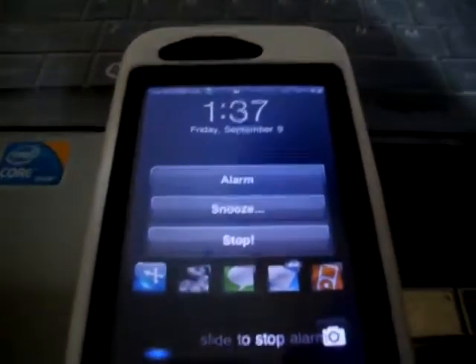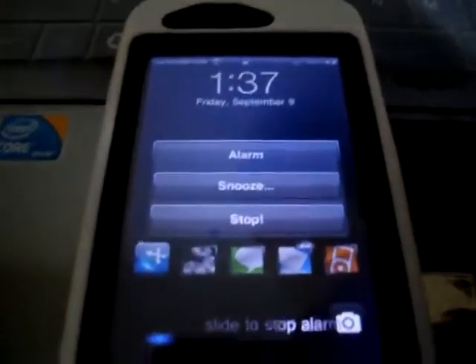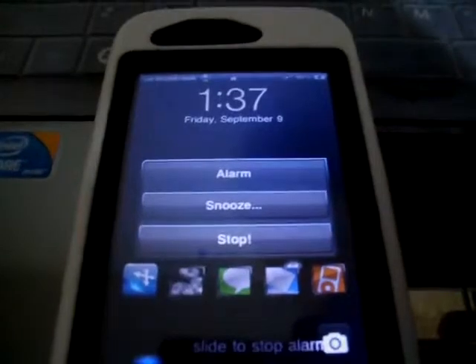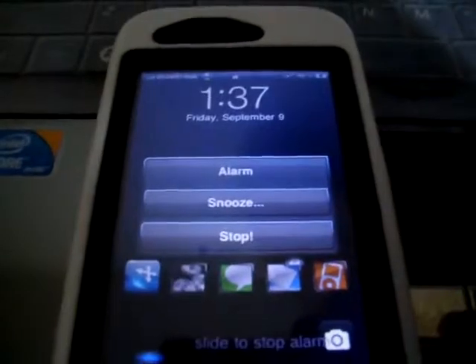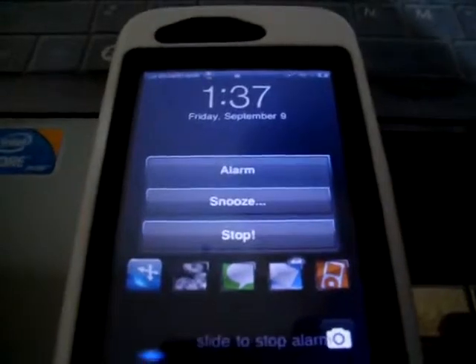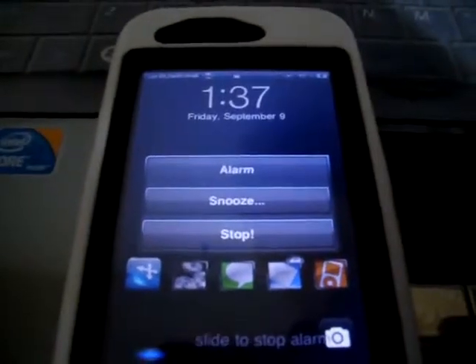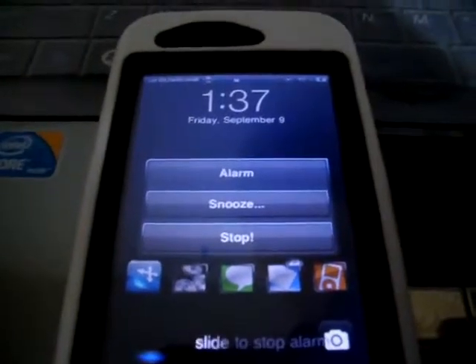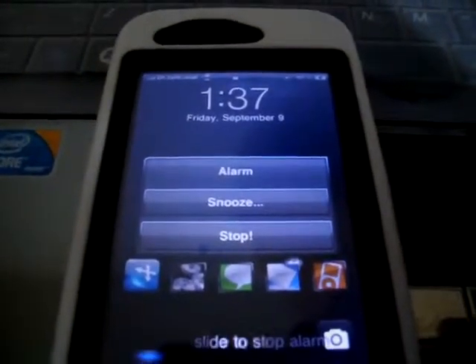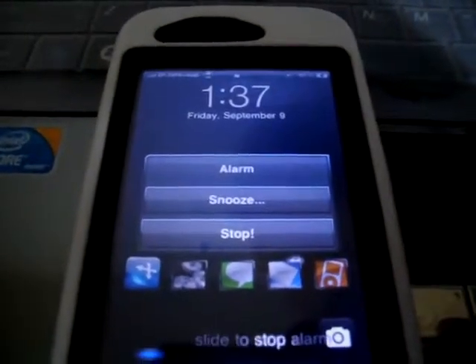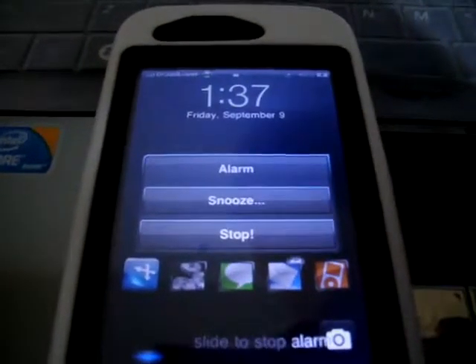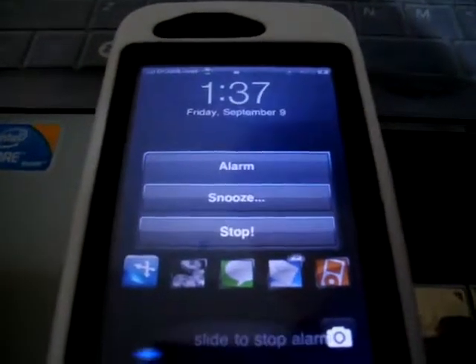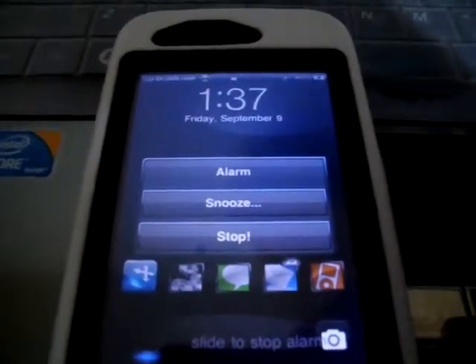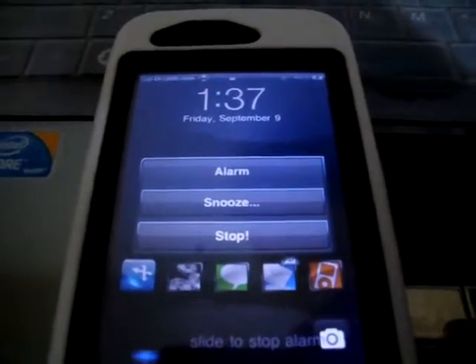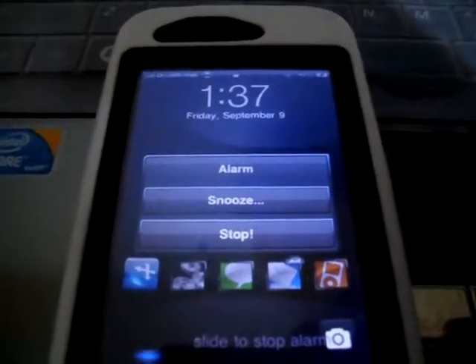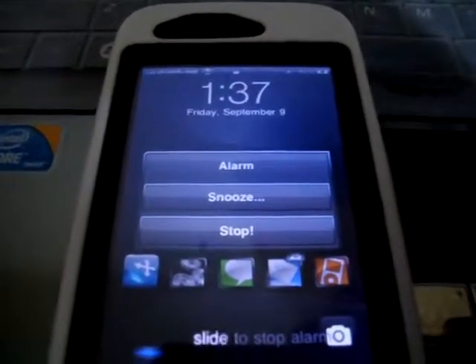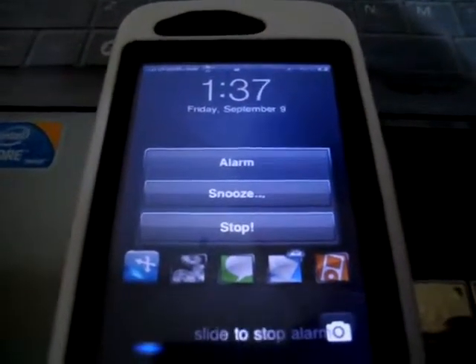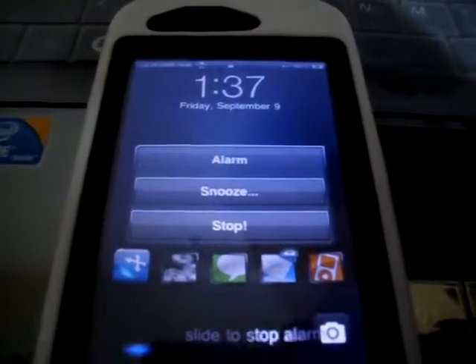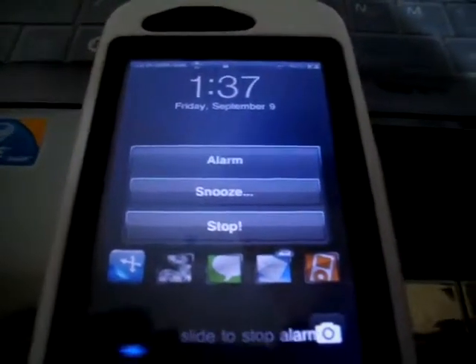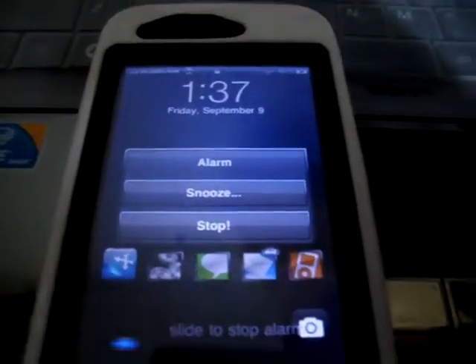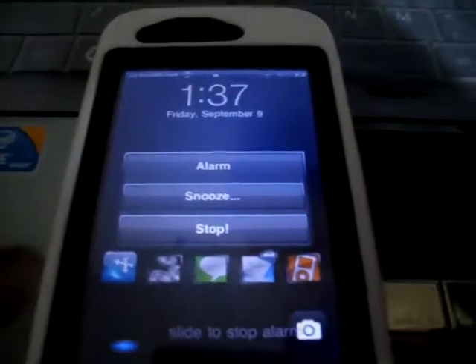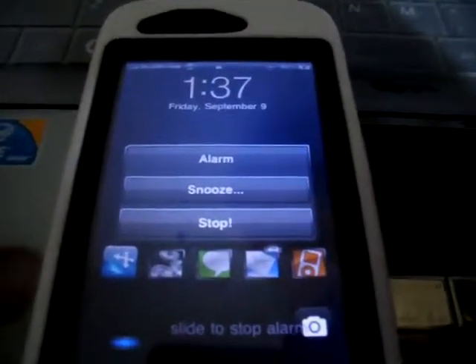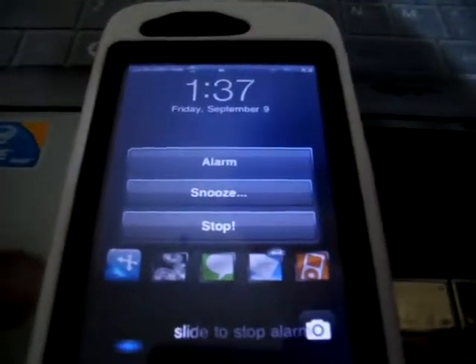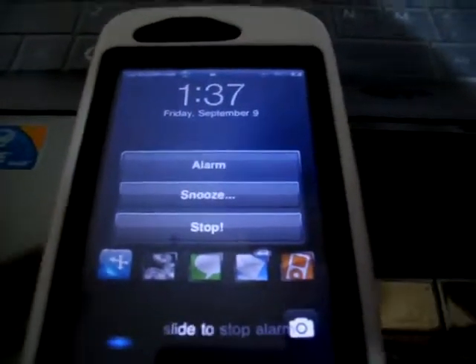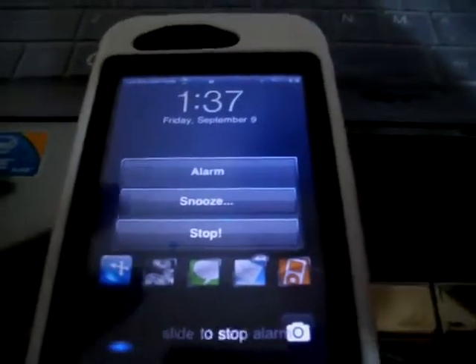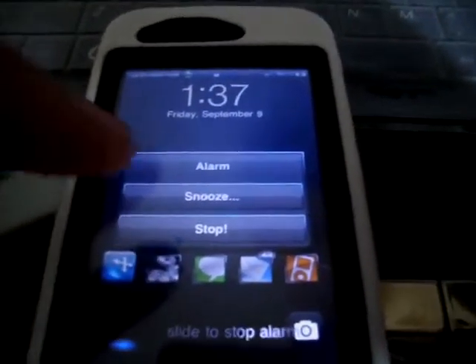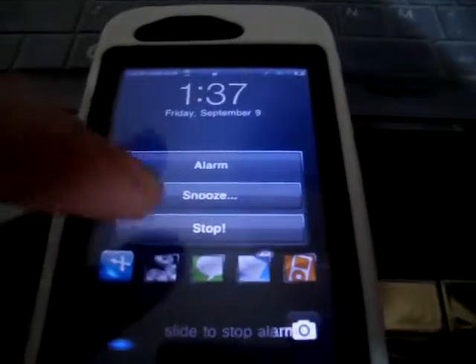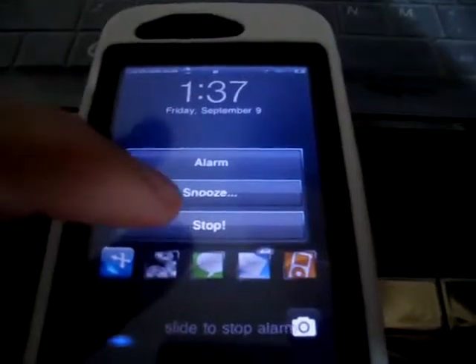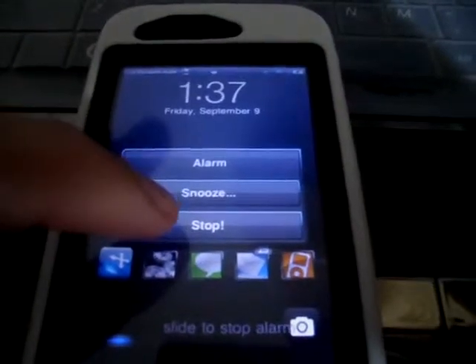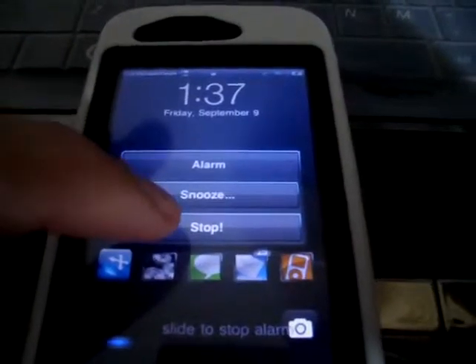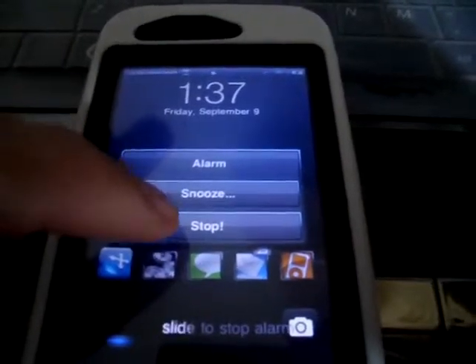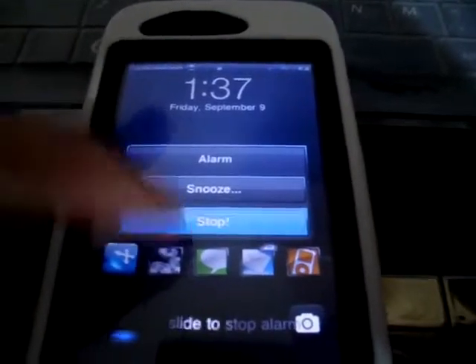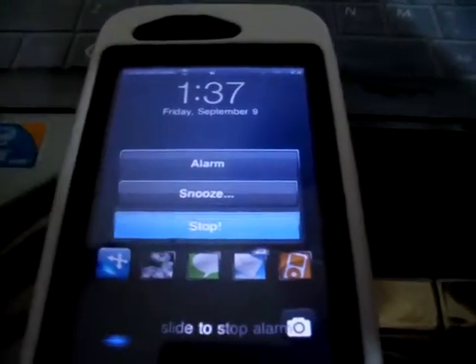As you guys can see, I'm on the lock screen and the alarm is going off. It says either snooze or stop, so I'm going to simply hit stop.